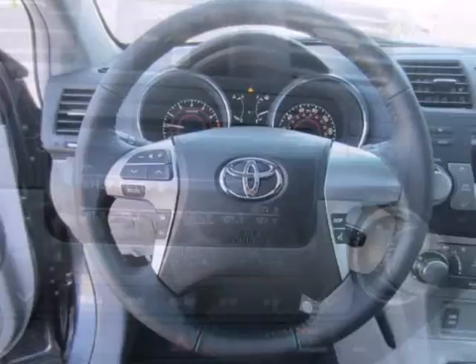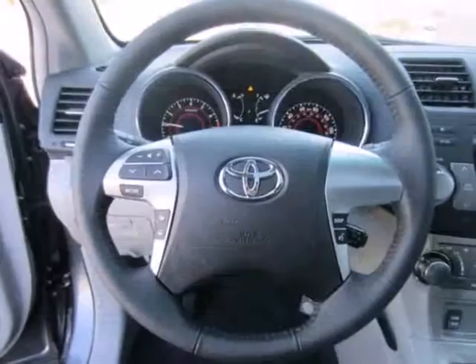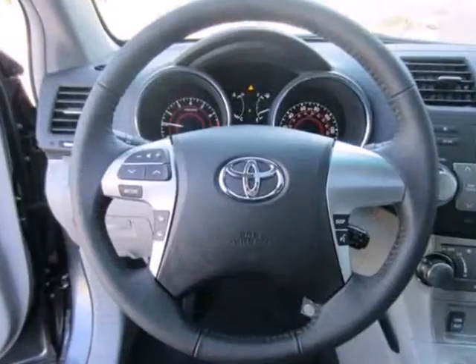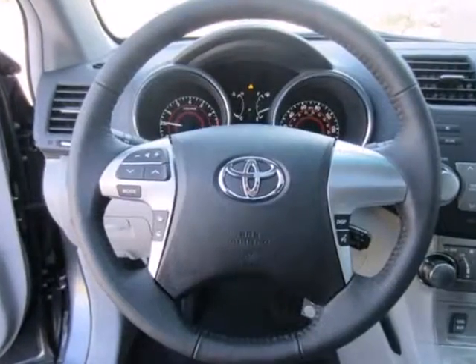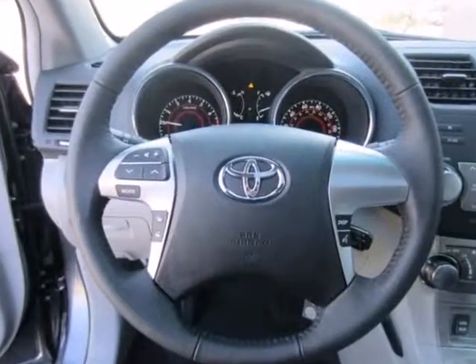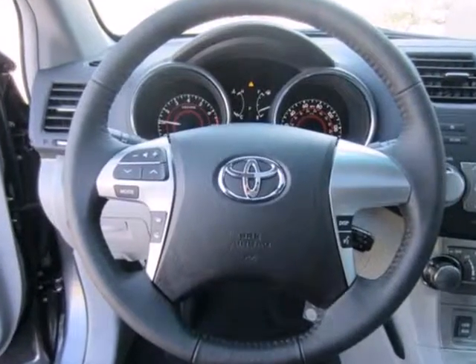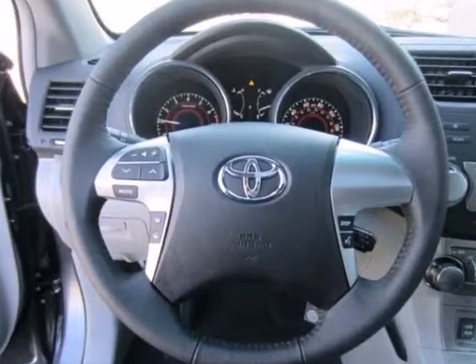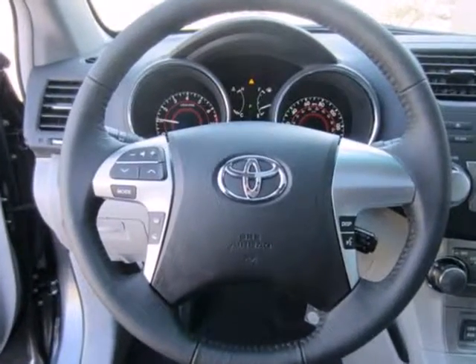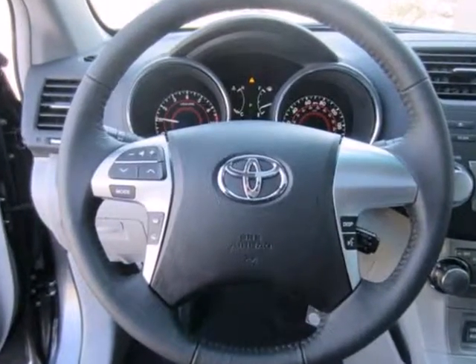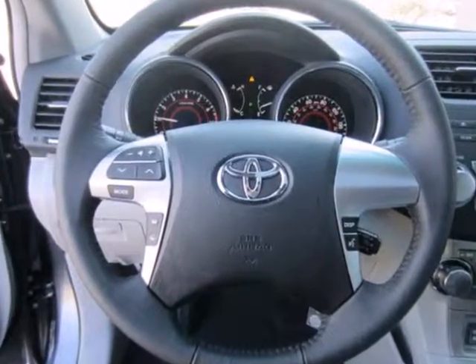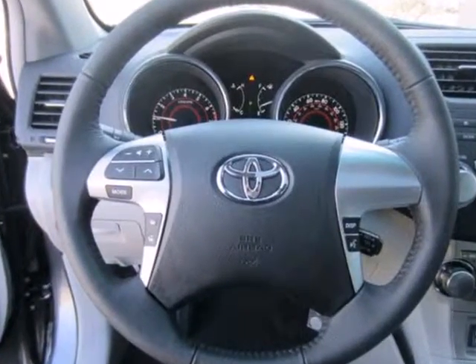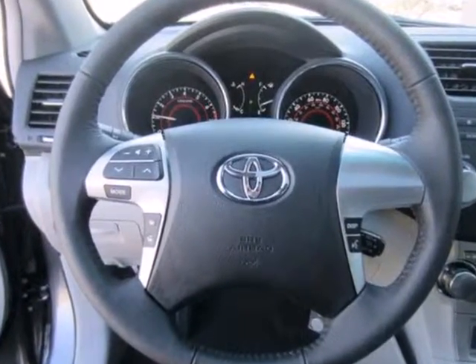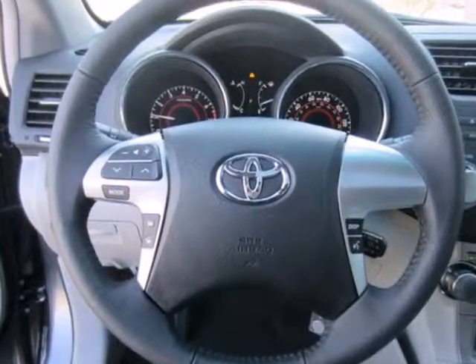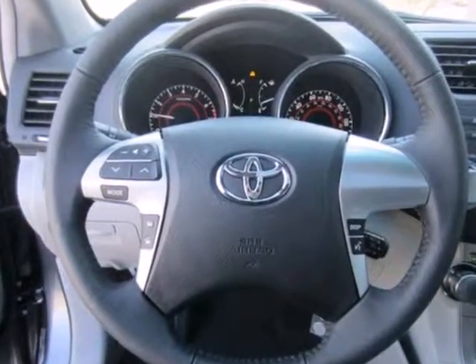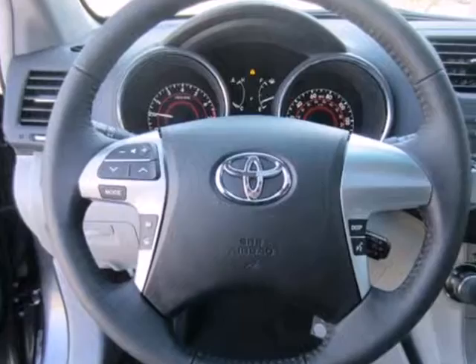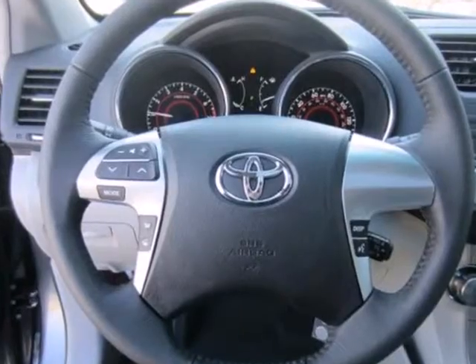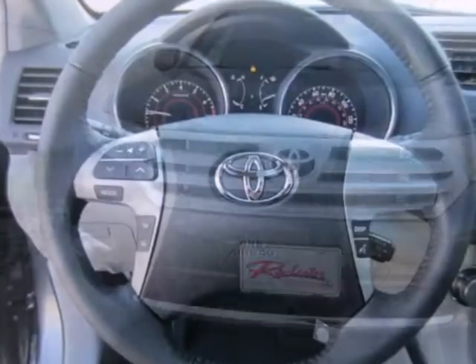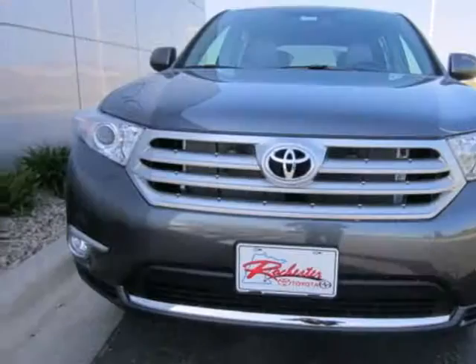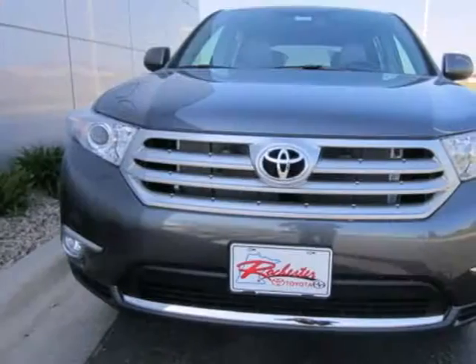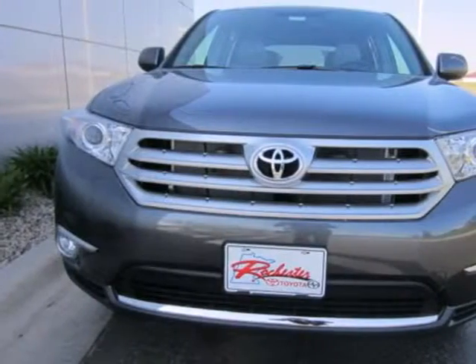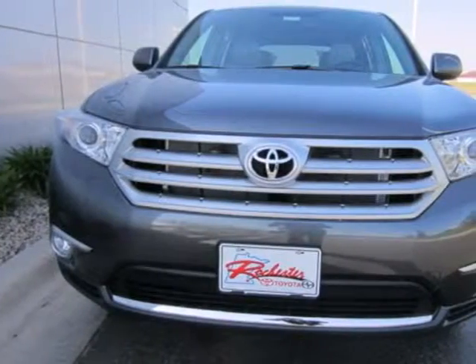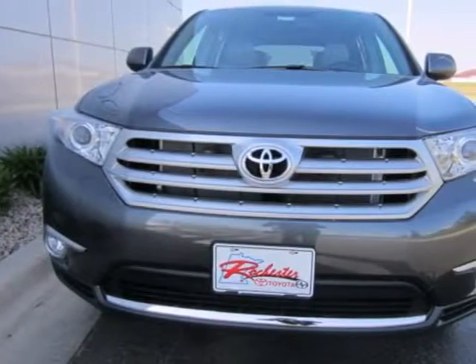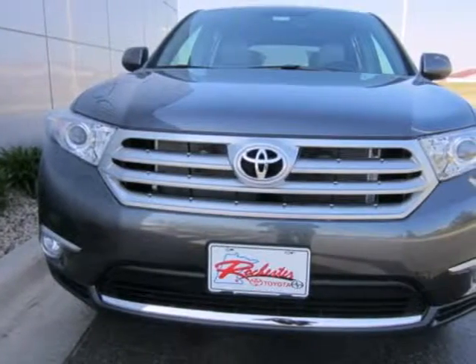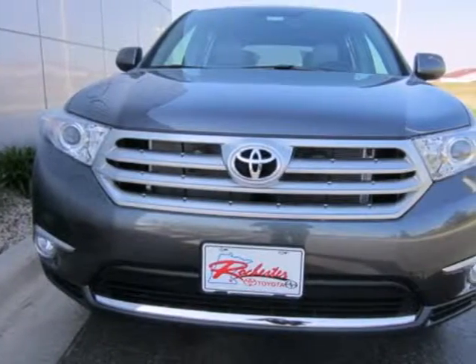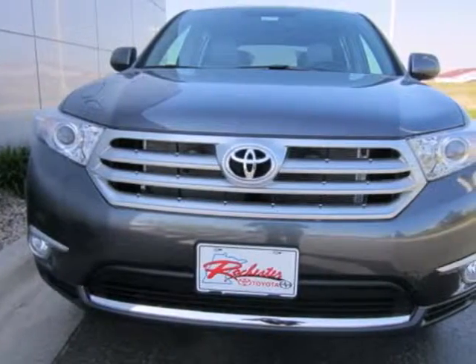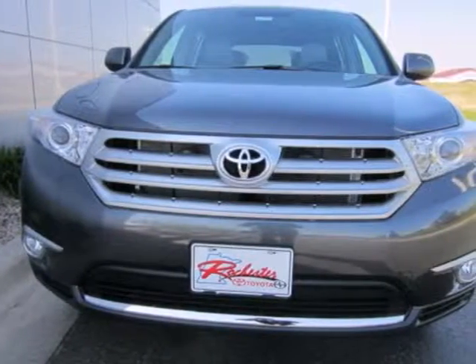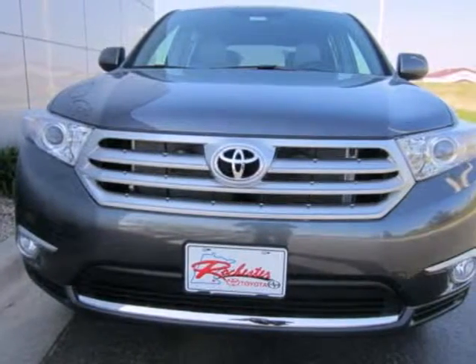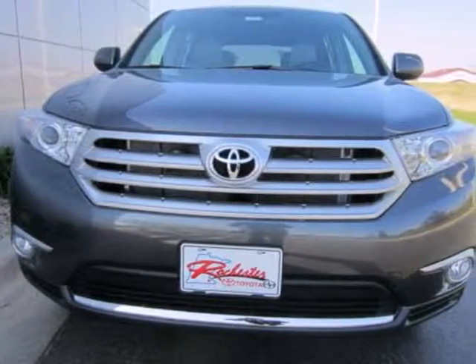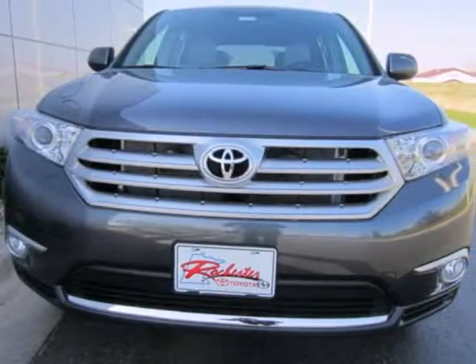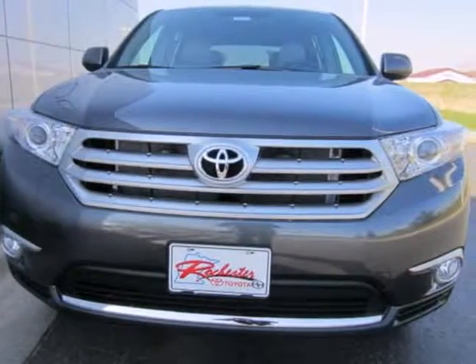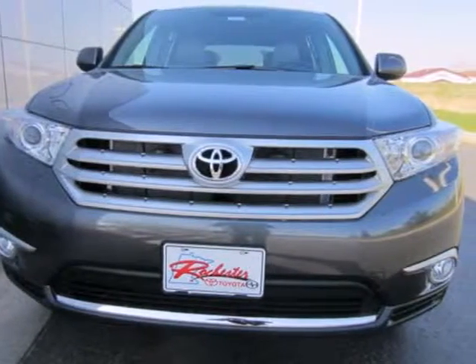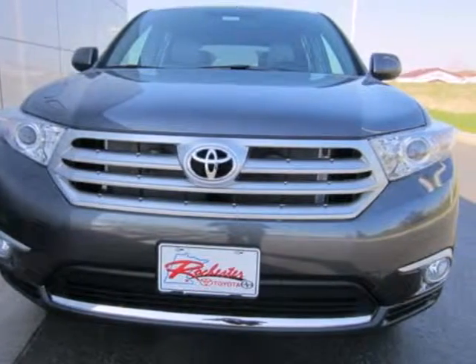Feel protected with its anti-lock brakes and front and rear stabilizer bars. Grab a hold of this great SUV — it won't be here long.